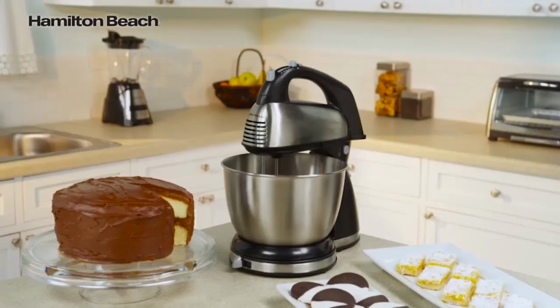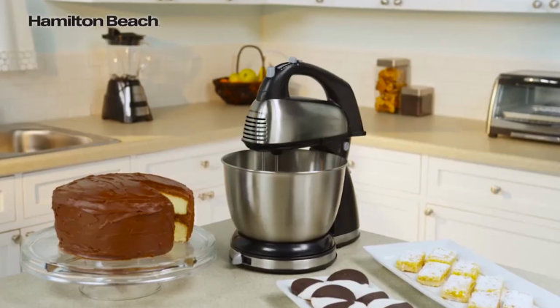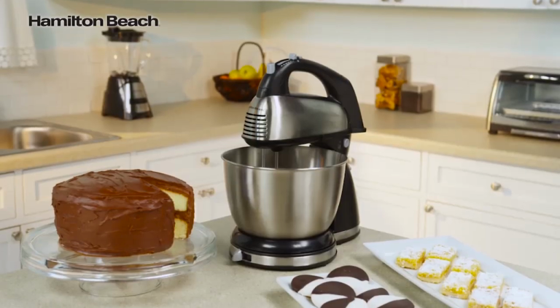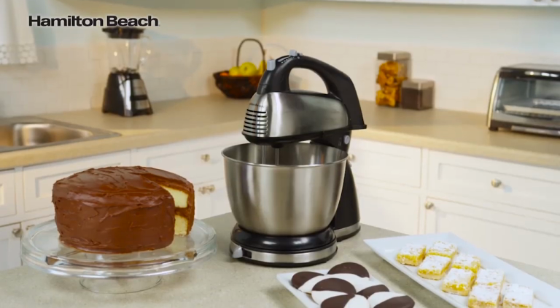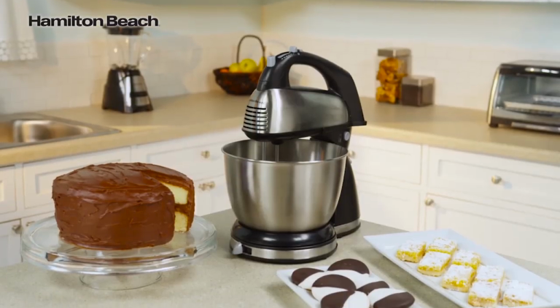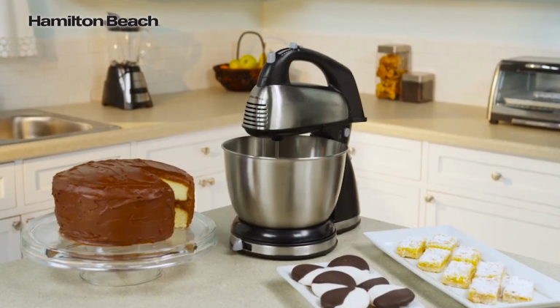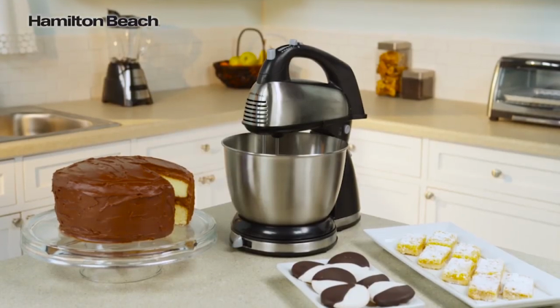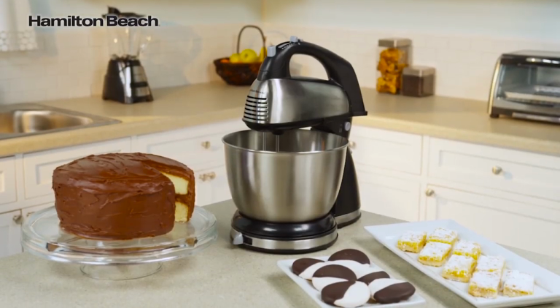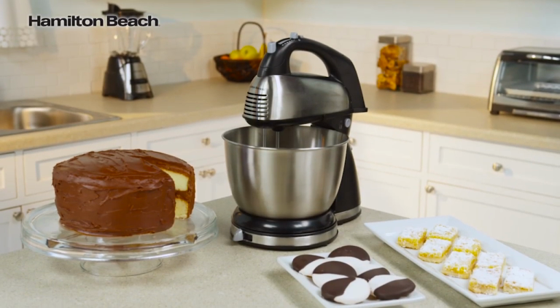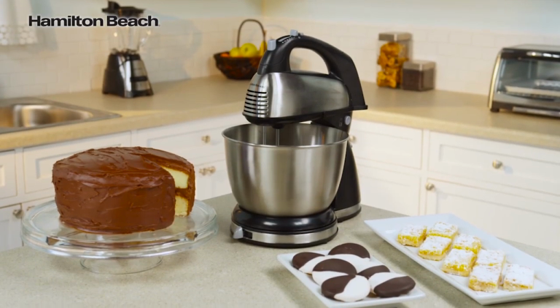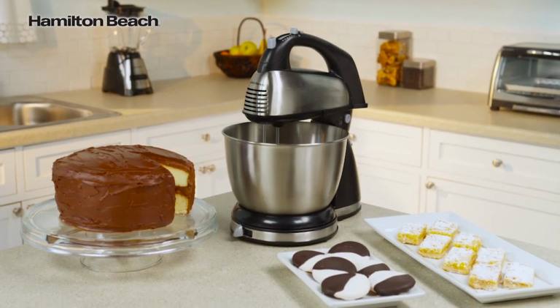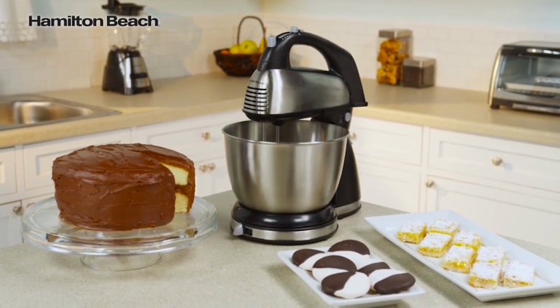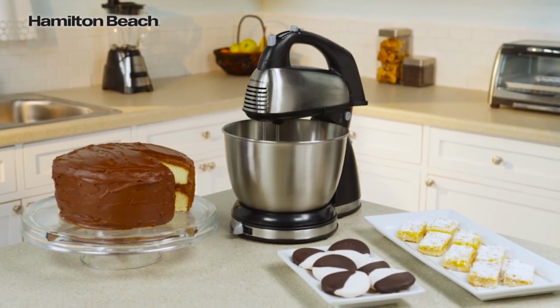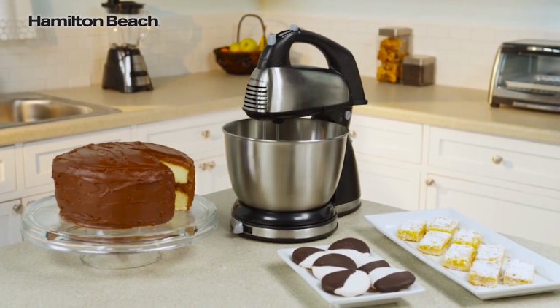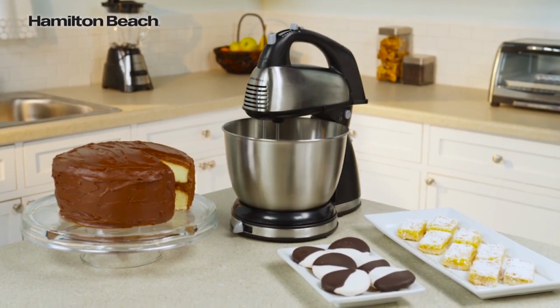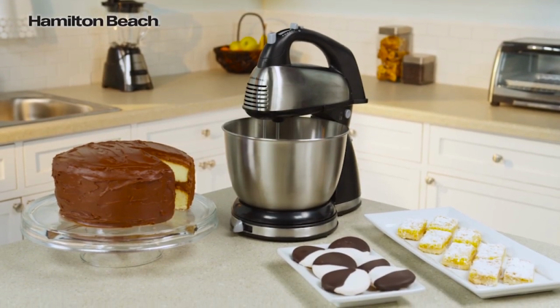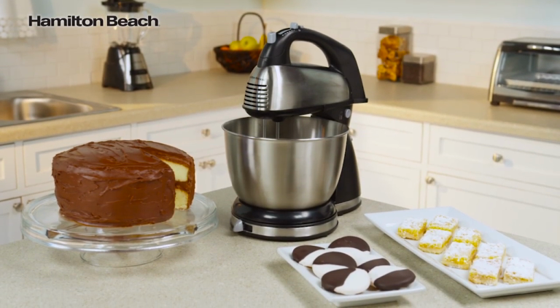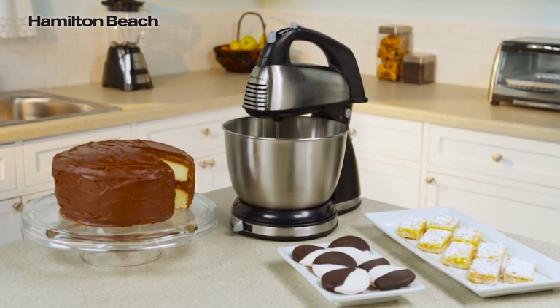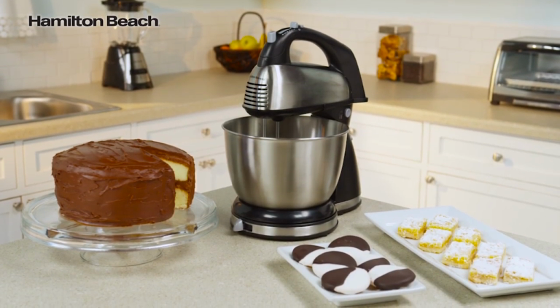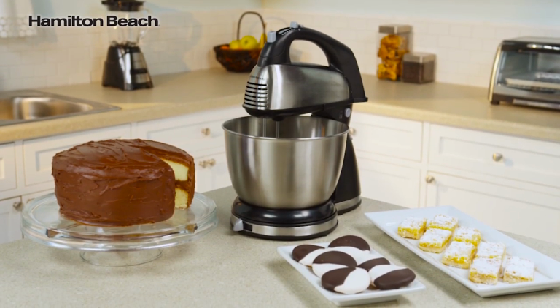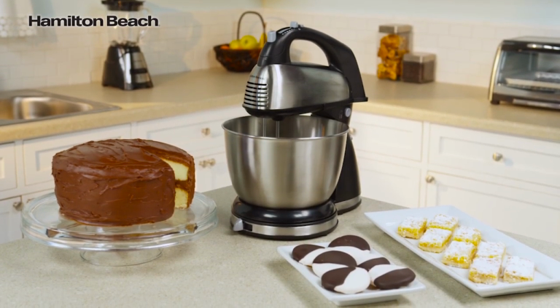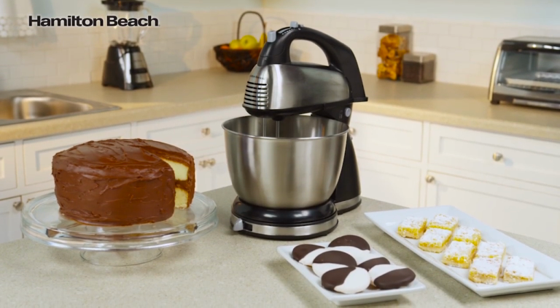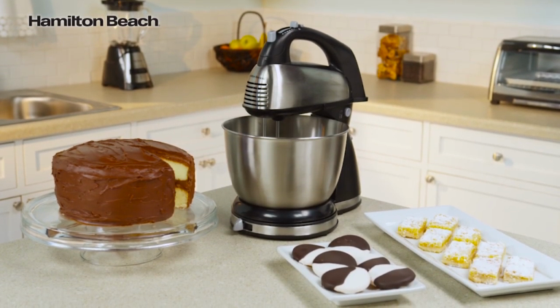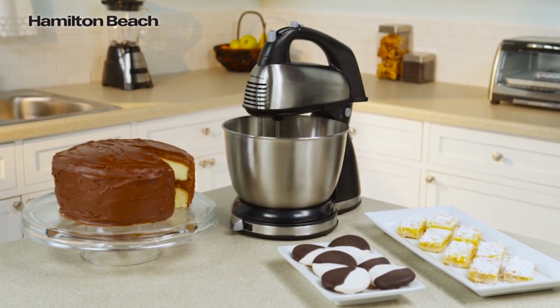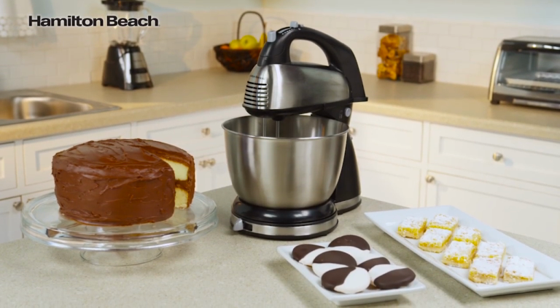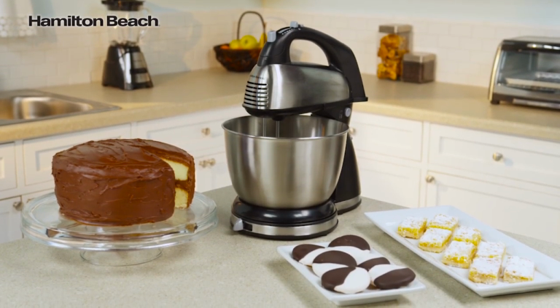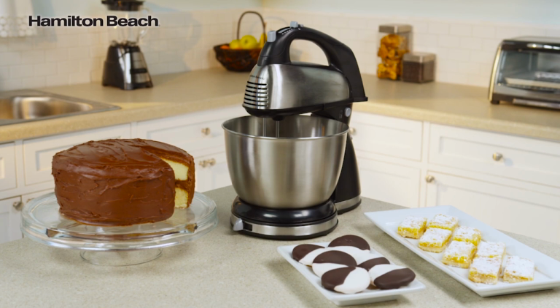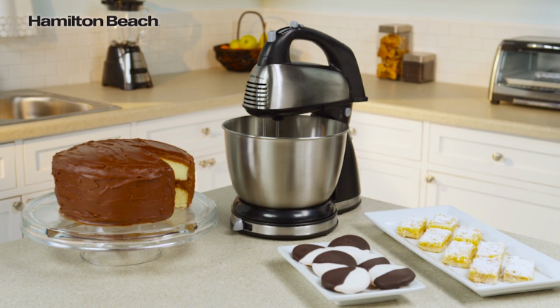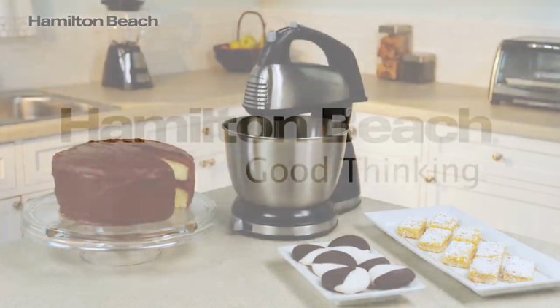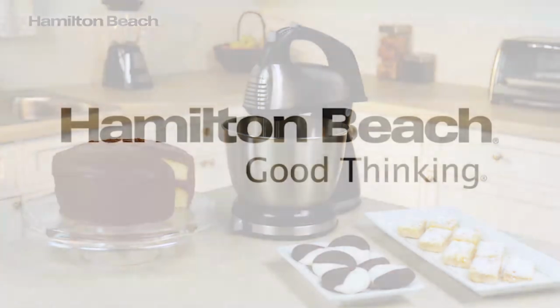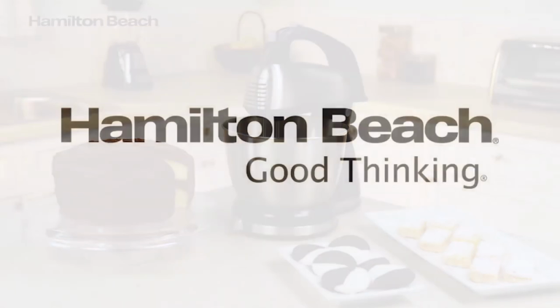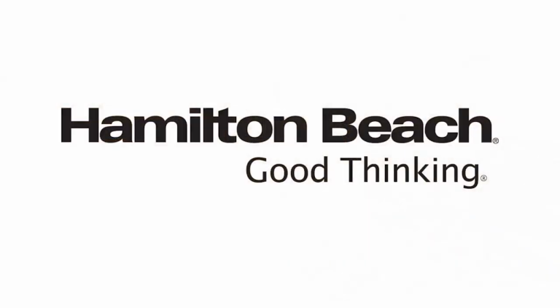So mix things up with the Hamilton Beach Classic Stand Mixer. Now that's good thinking!